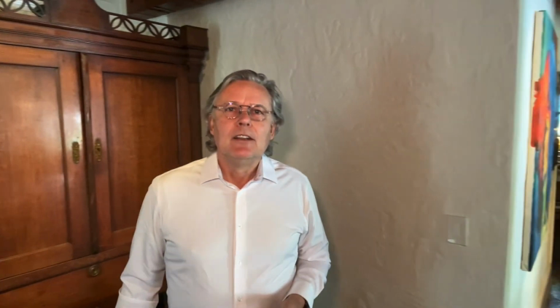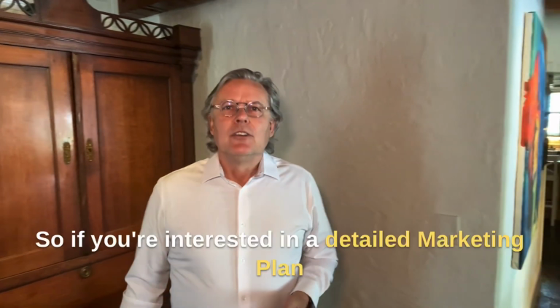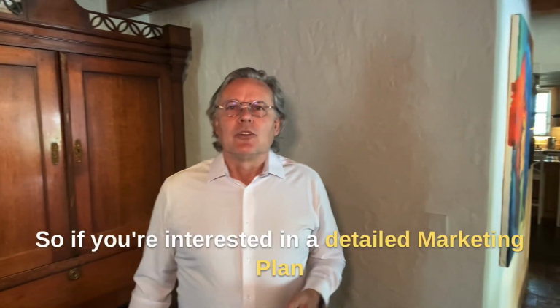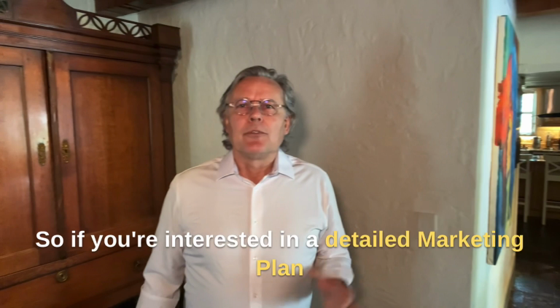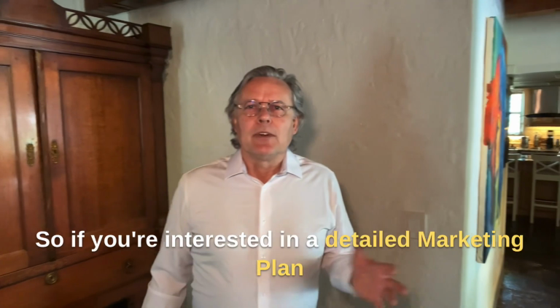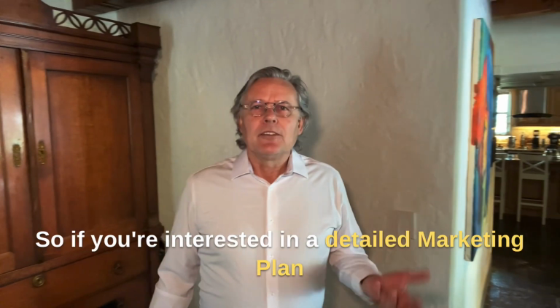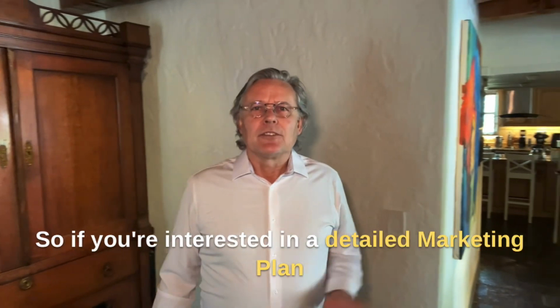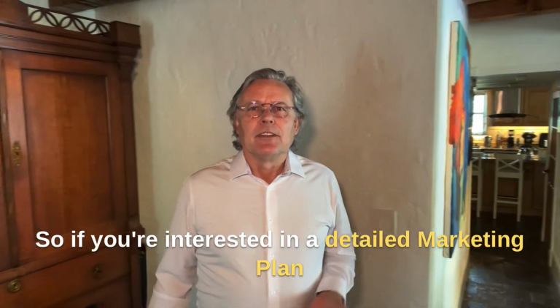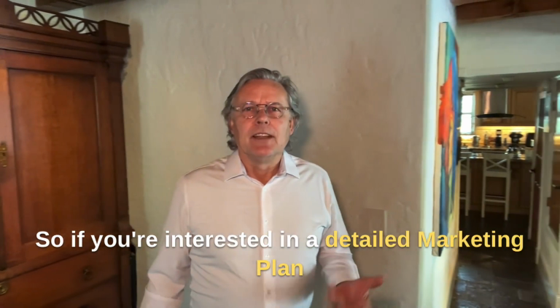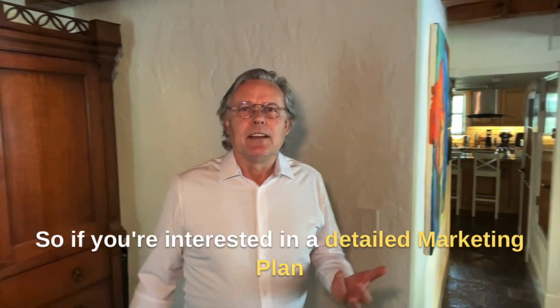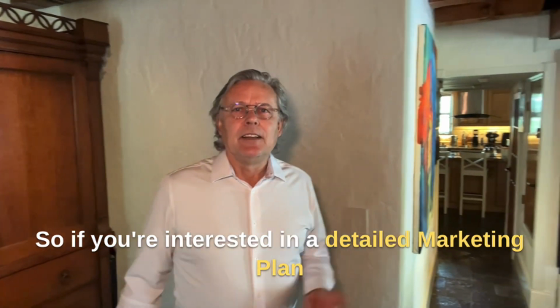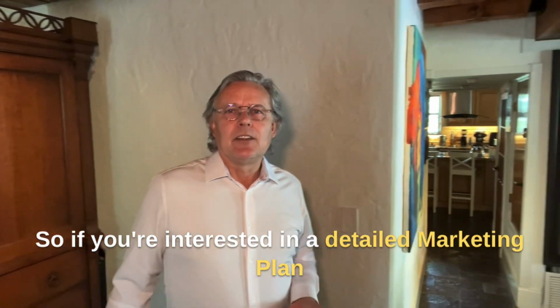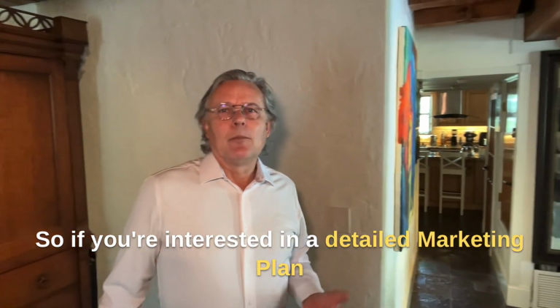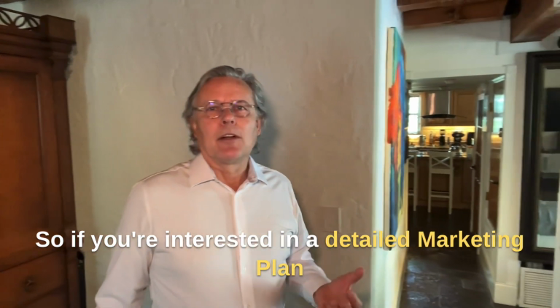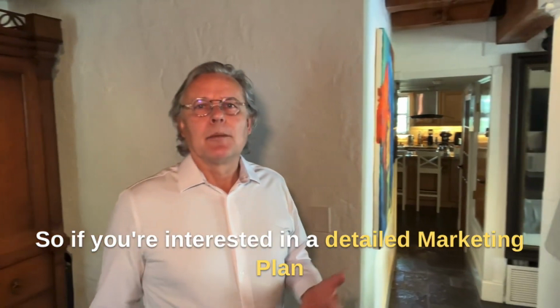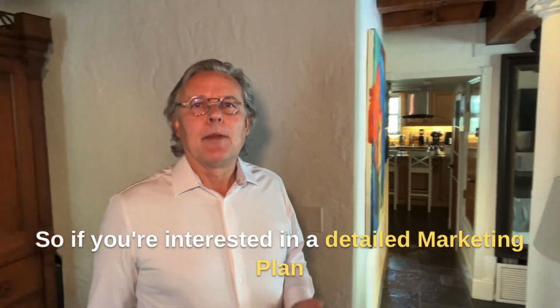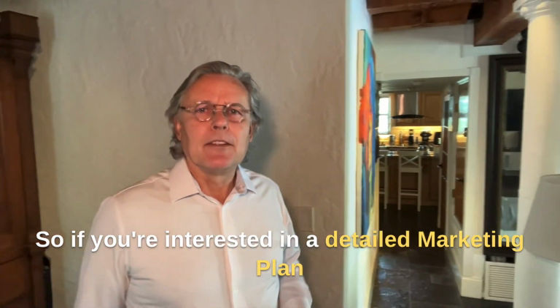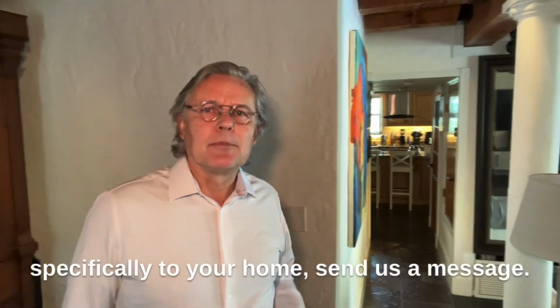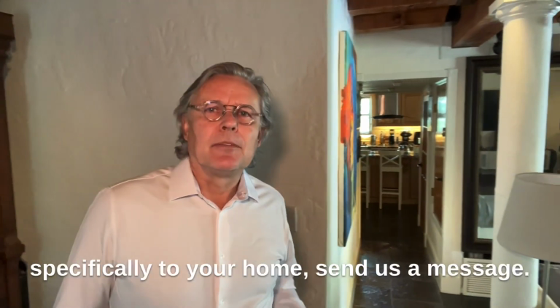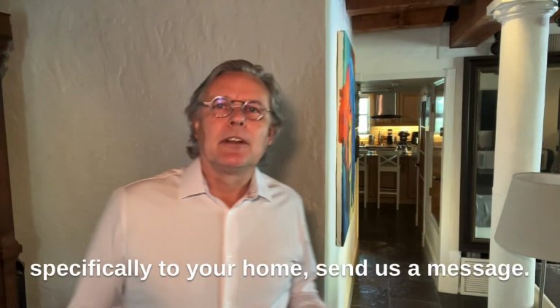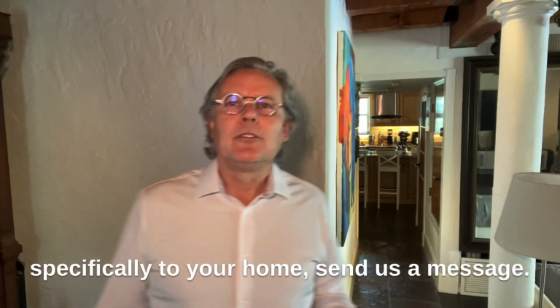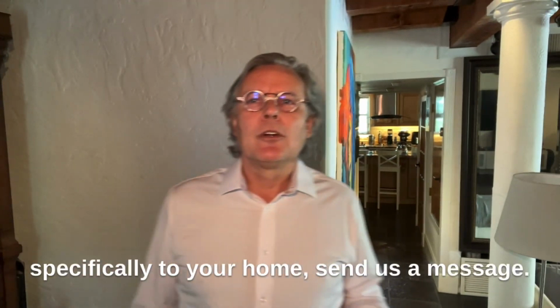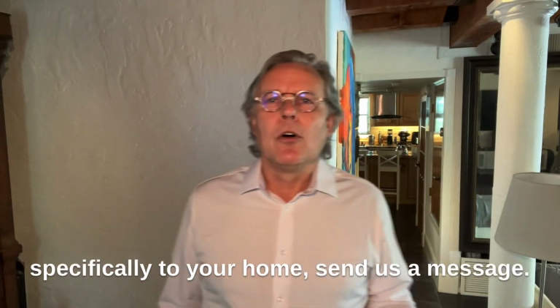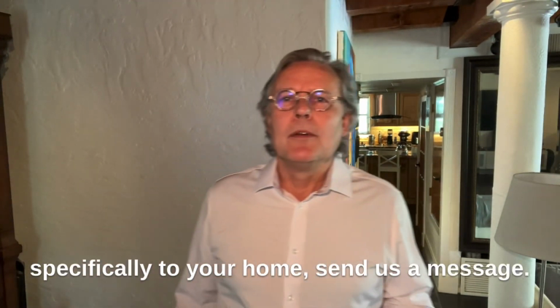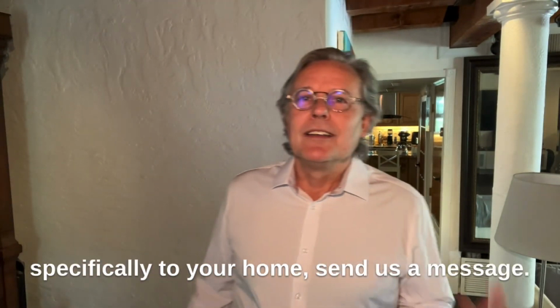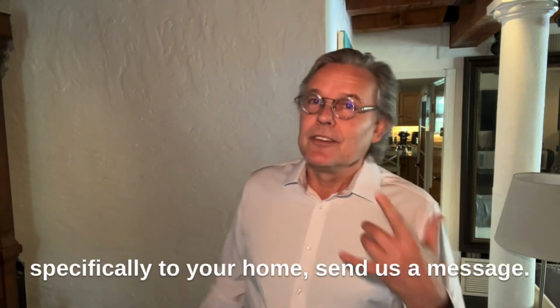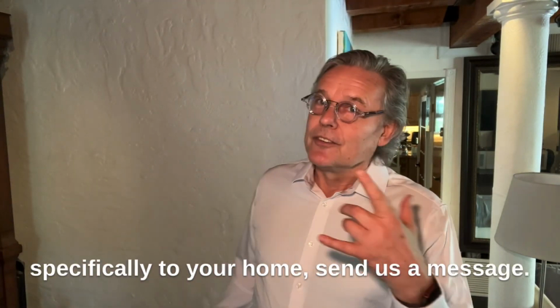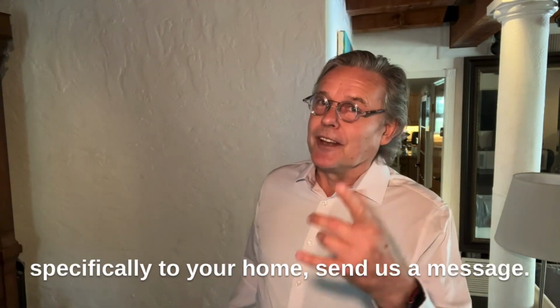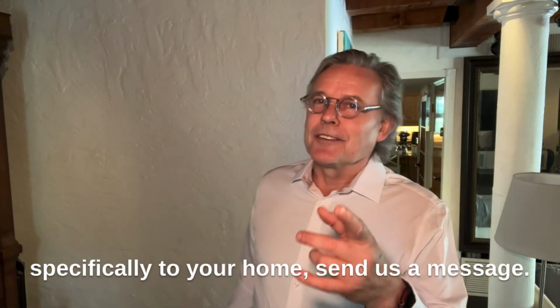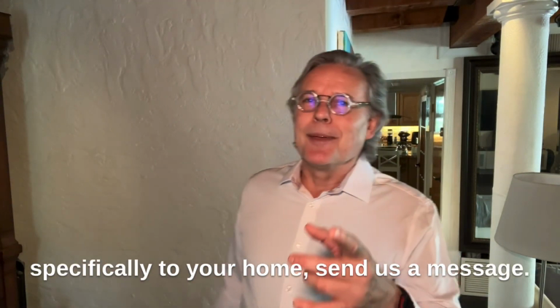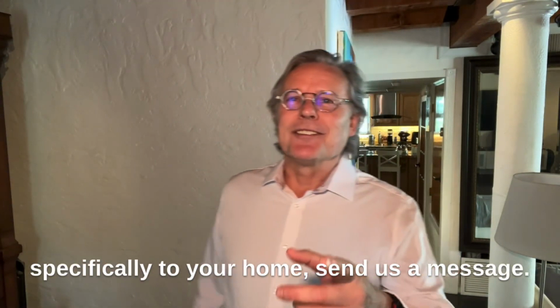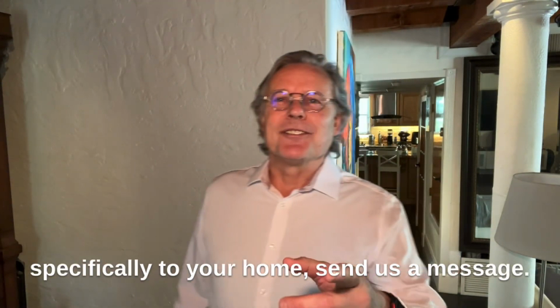So if you're interested in a detailed marketing plan specifically tailored to your home, send us a message. Thank you.